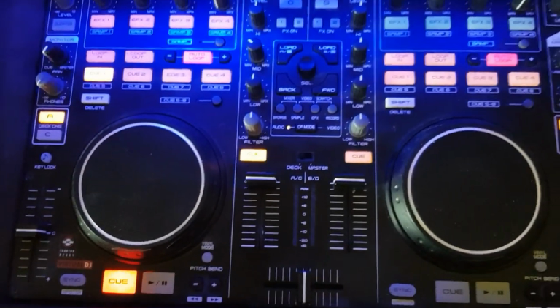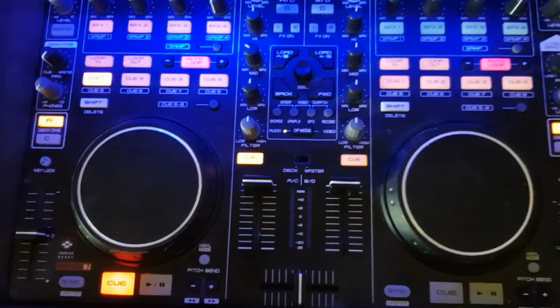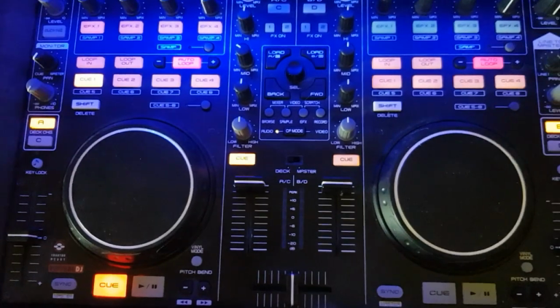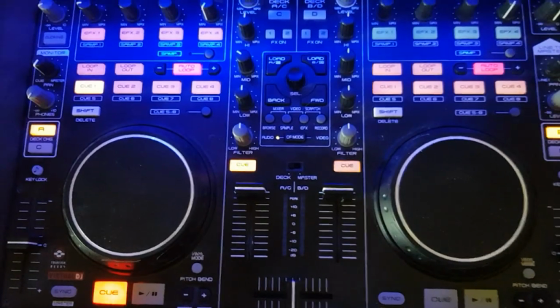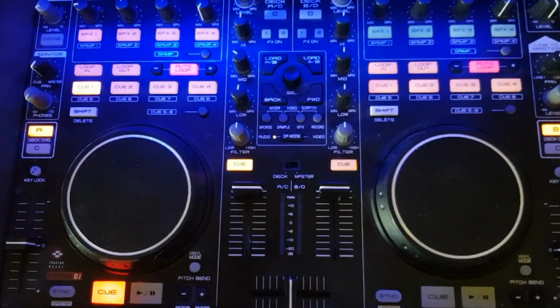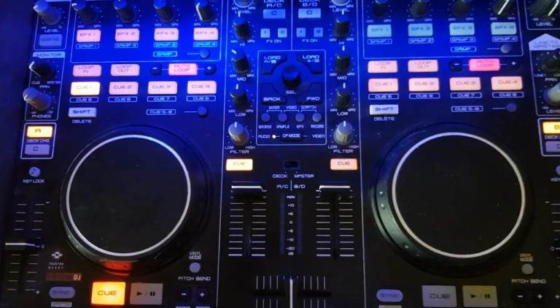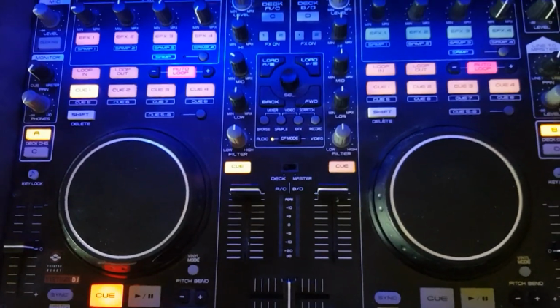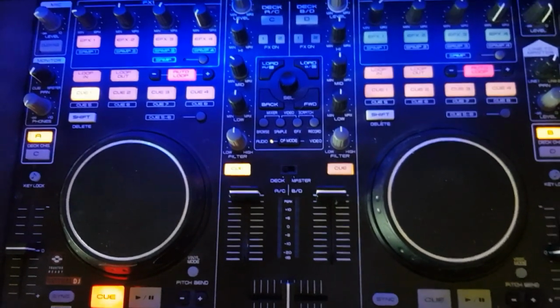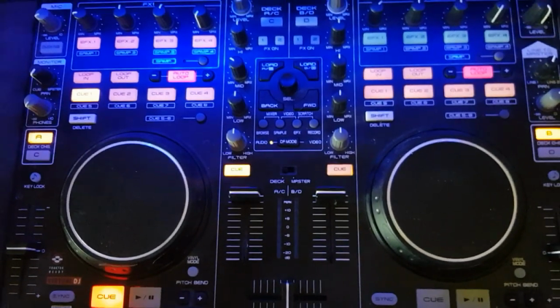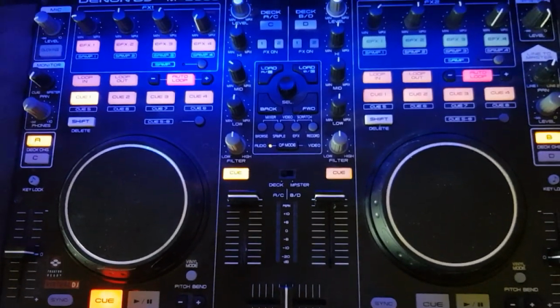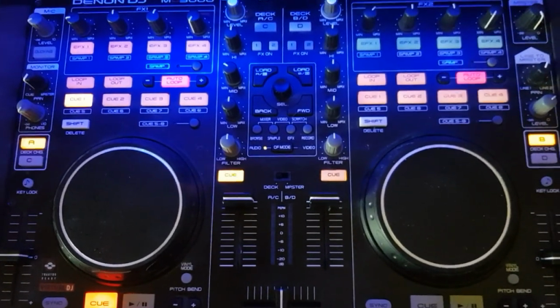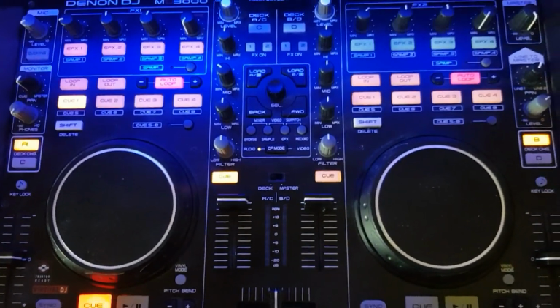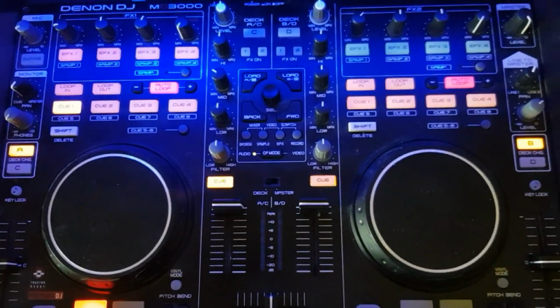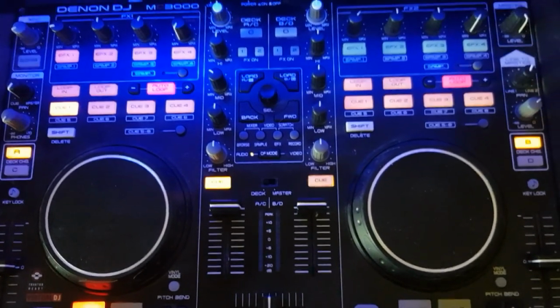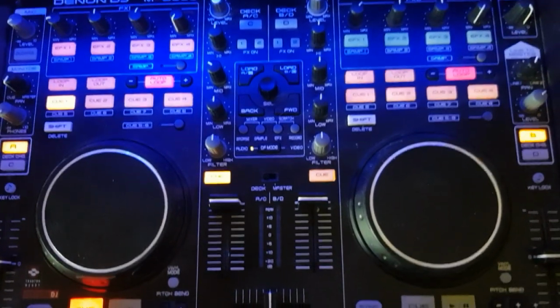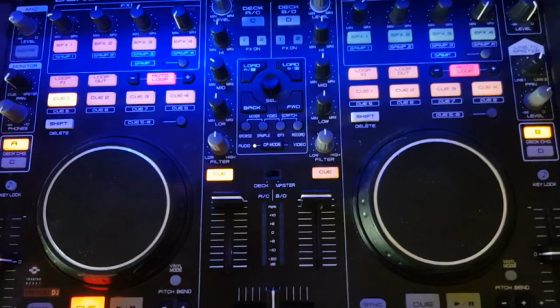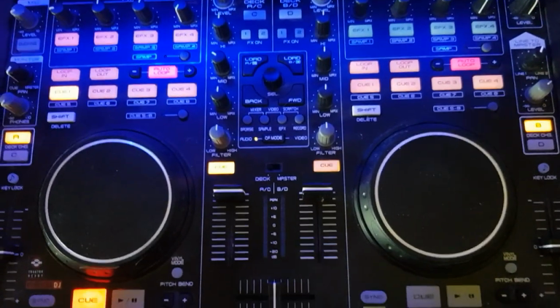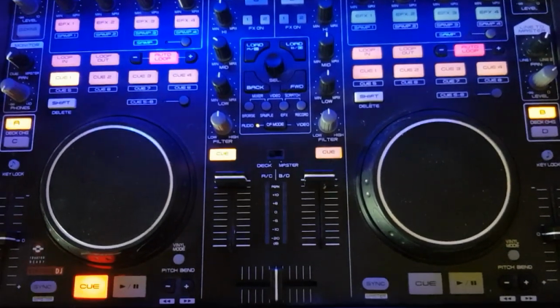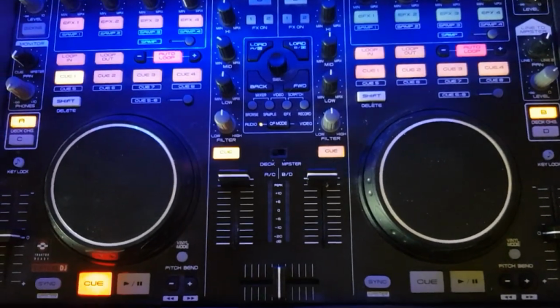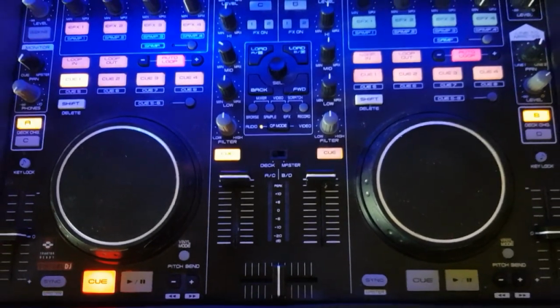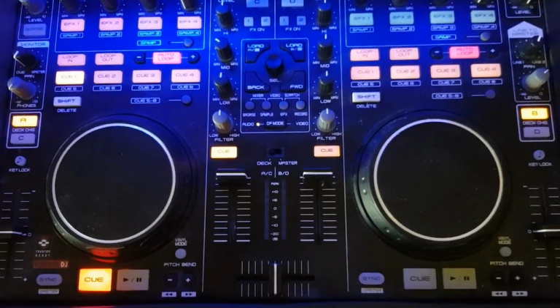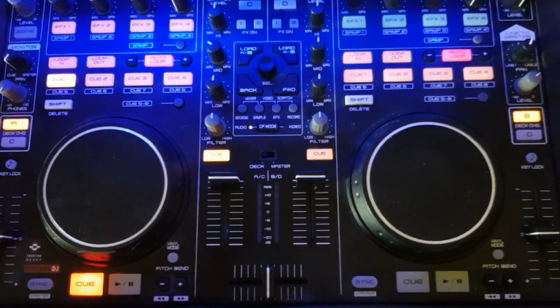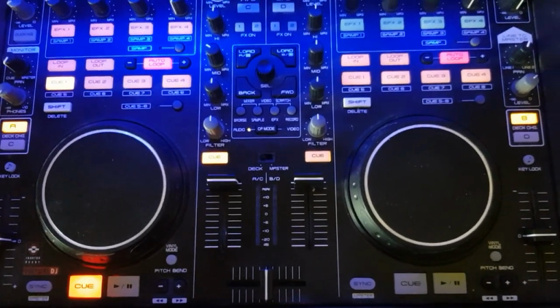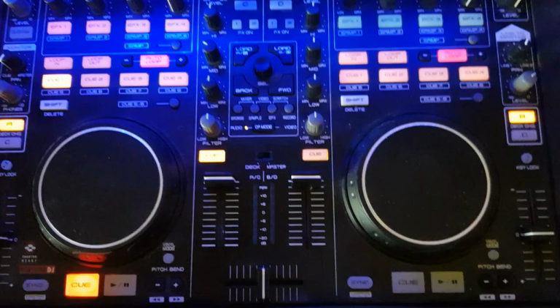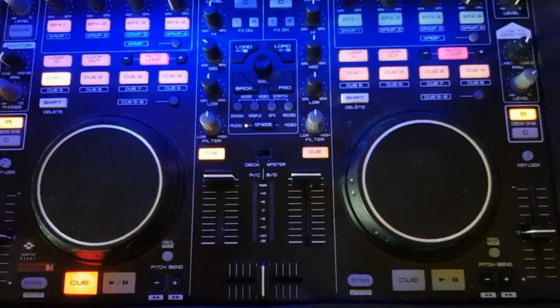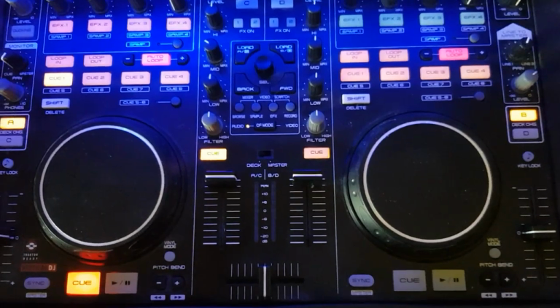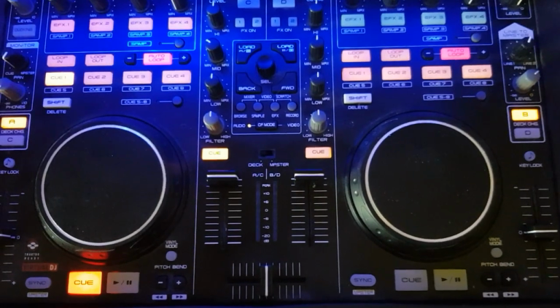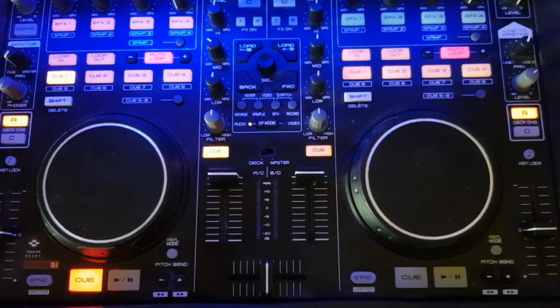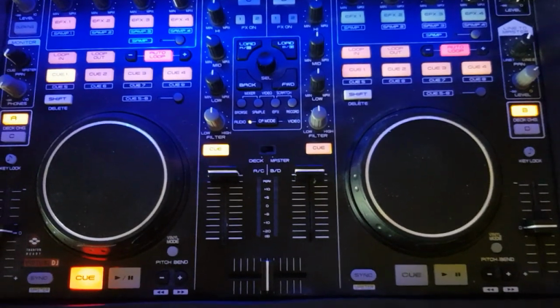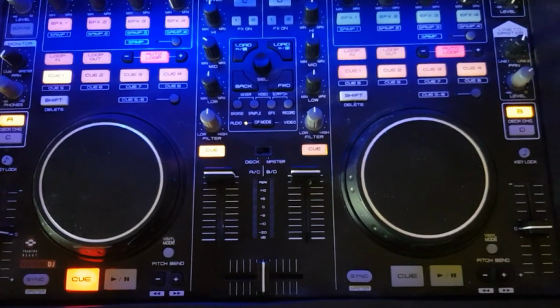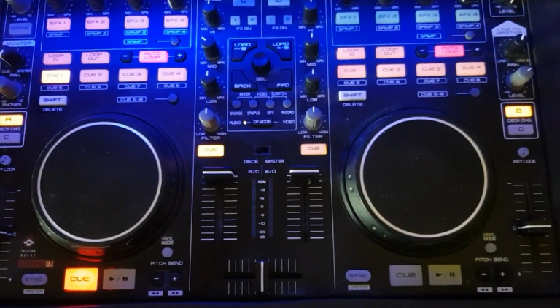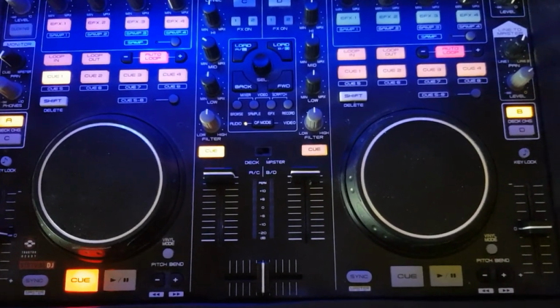This is just a quick video to illustrate how you can get out of it if it happens to you while DJing.